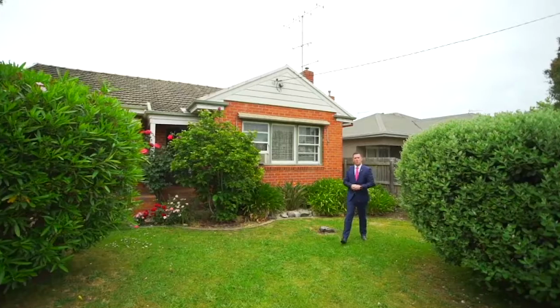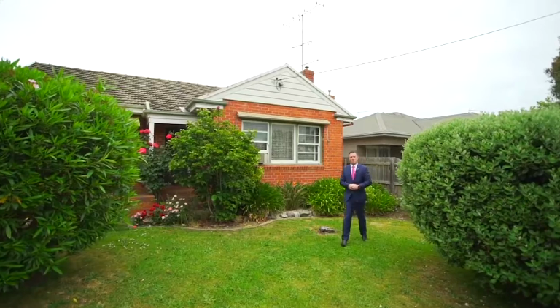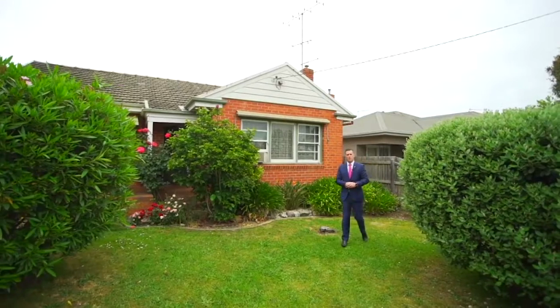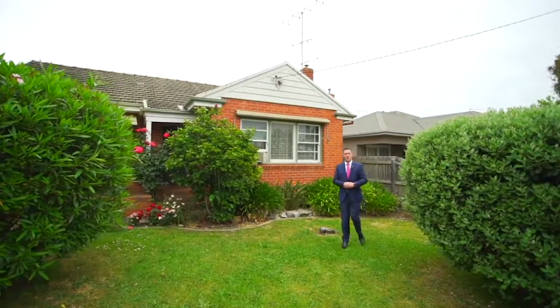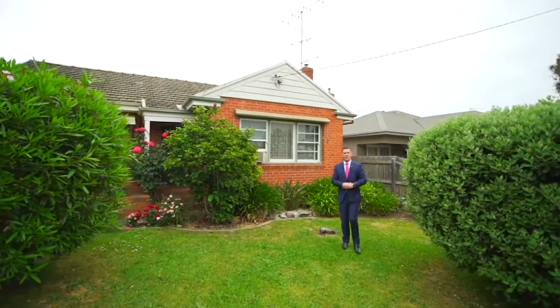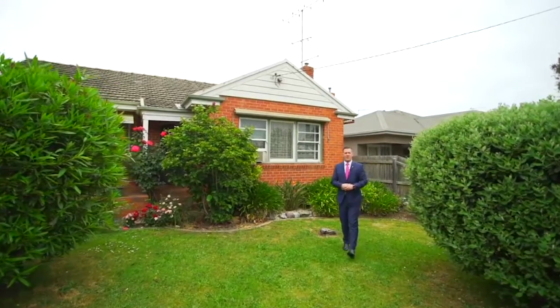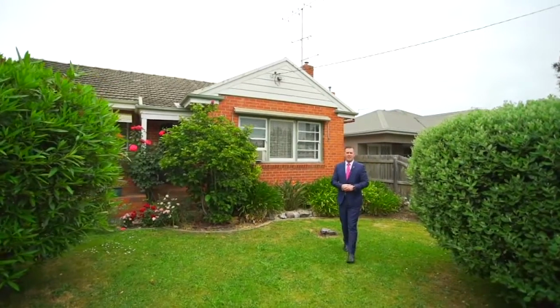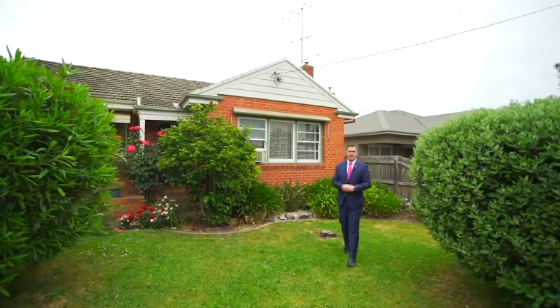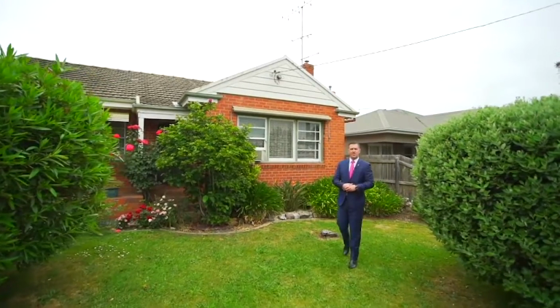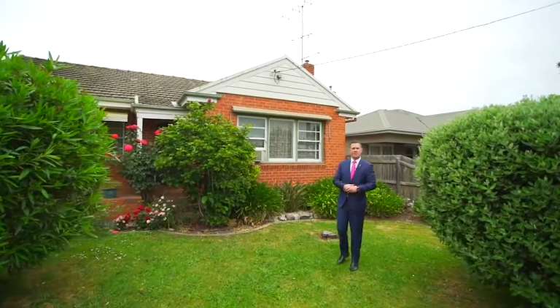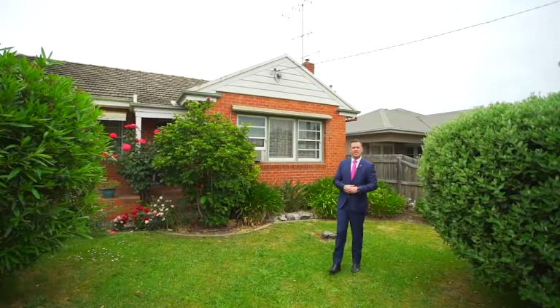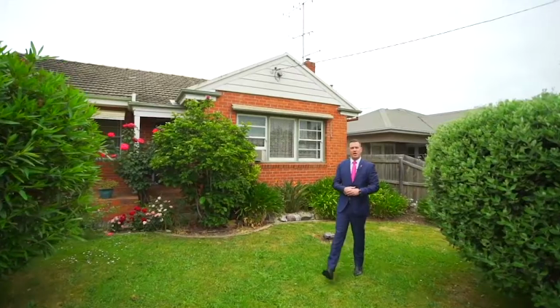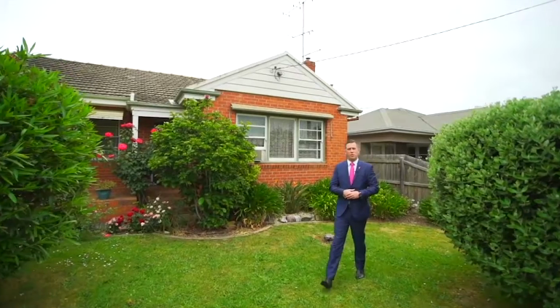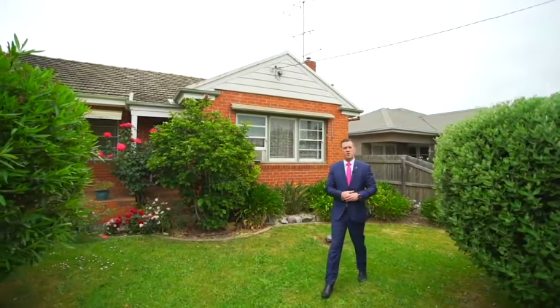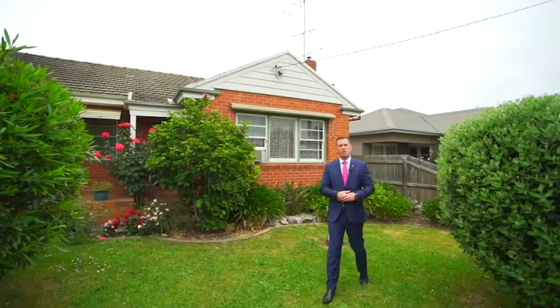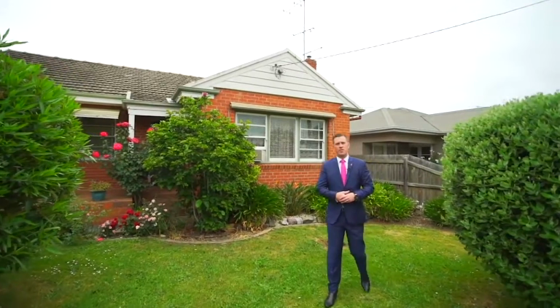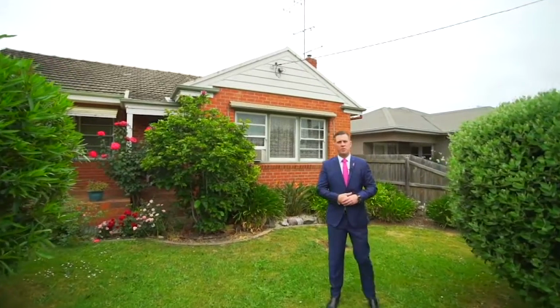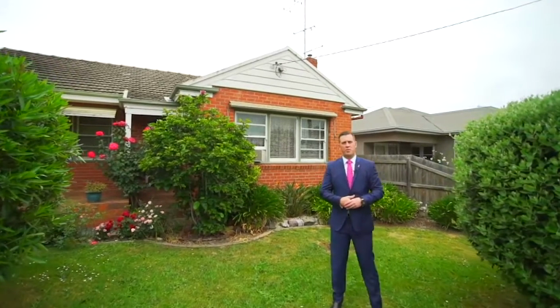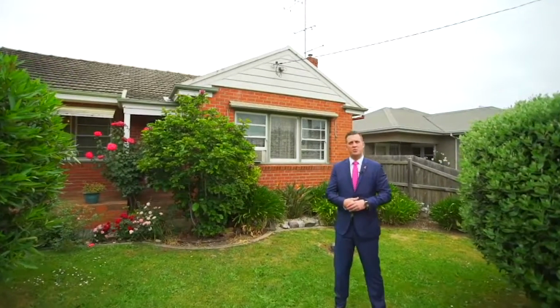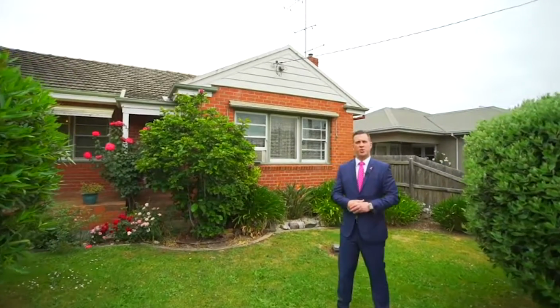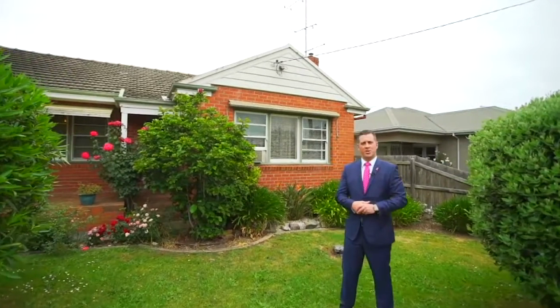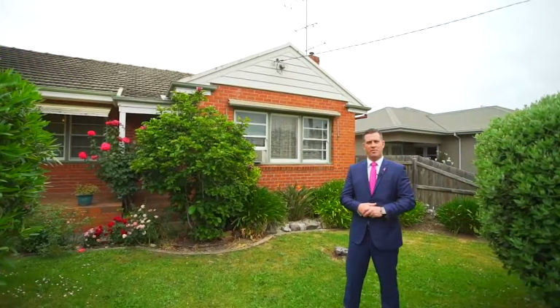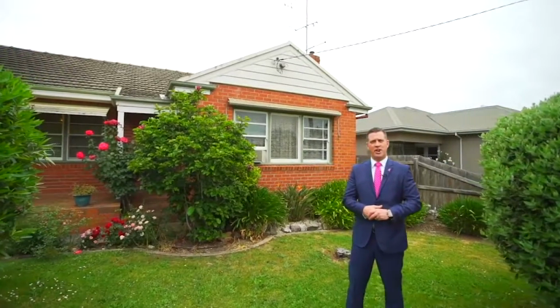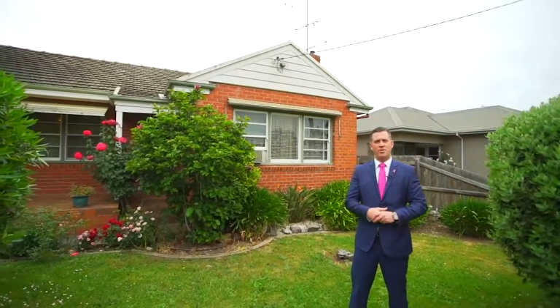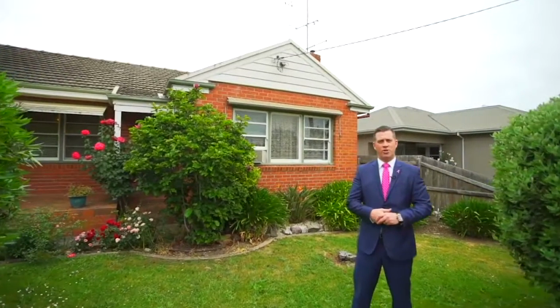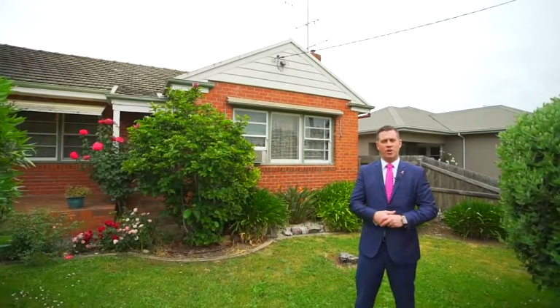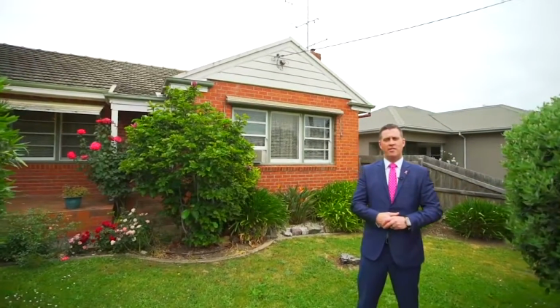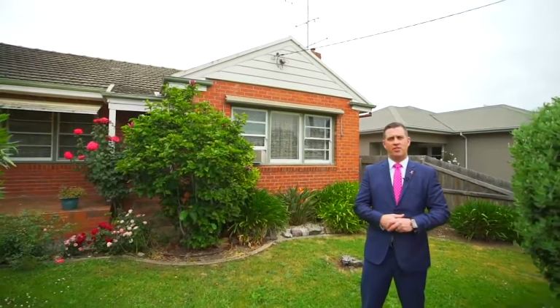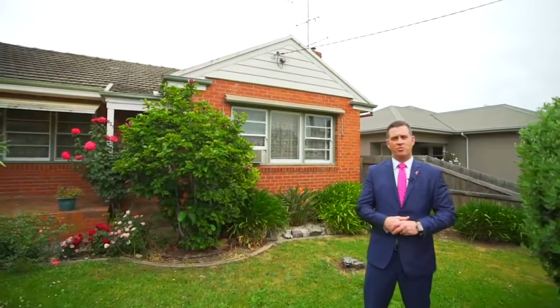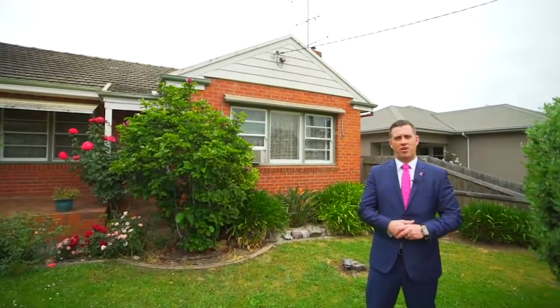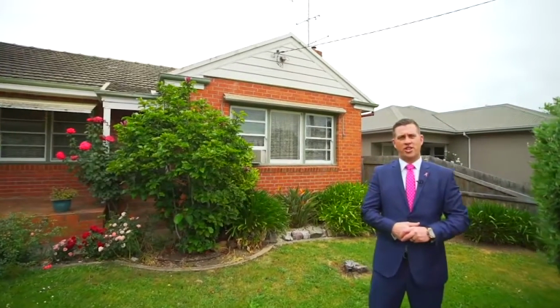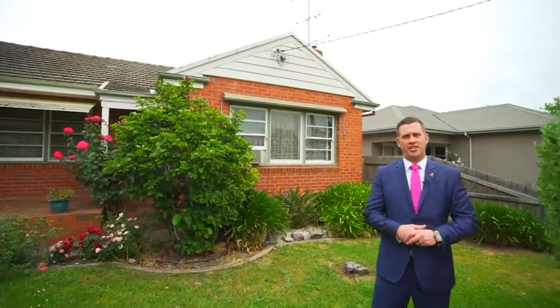With good bones and original as the day it was built, this property will suit someone who is looking for a little project.